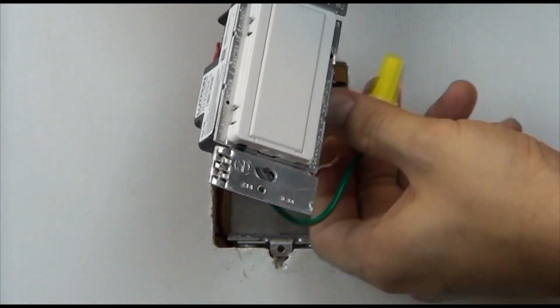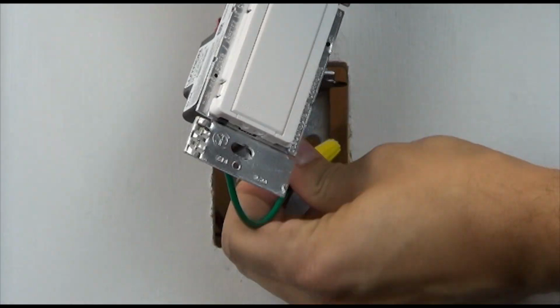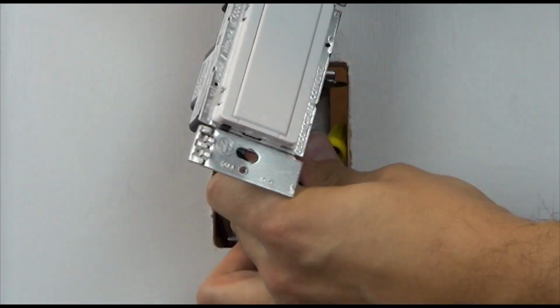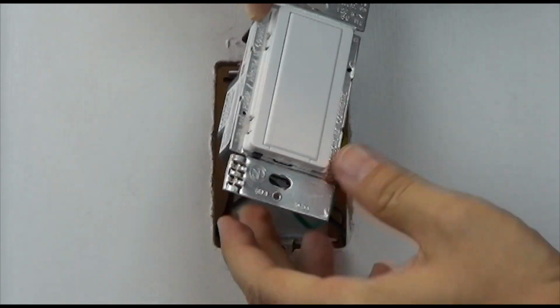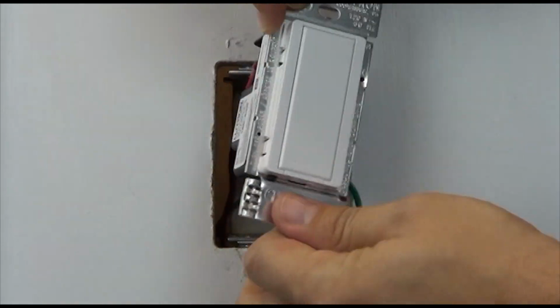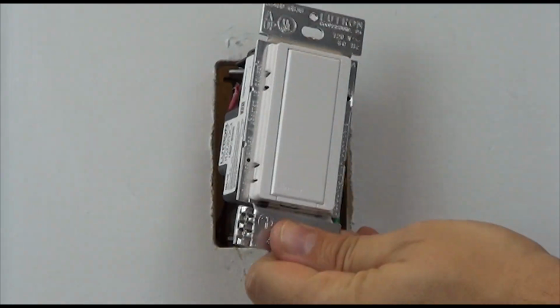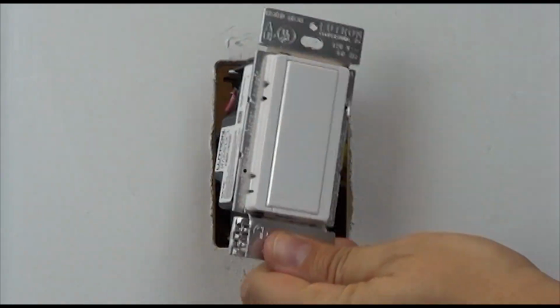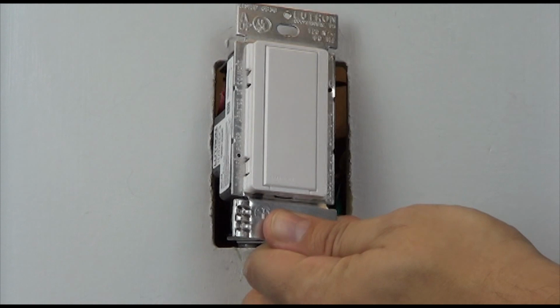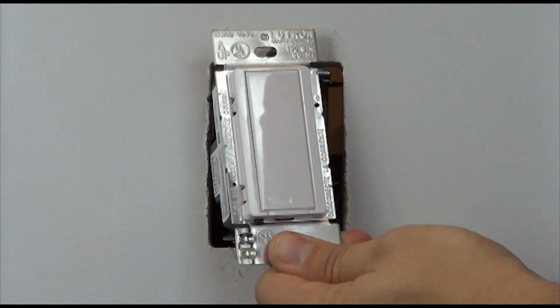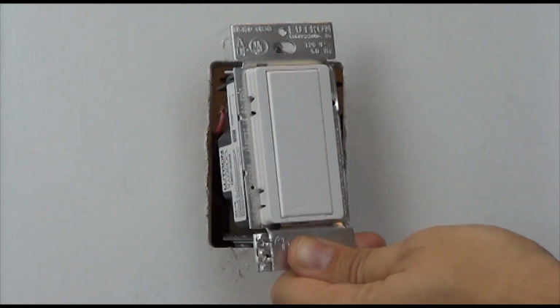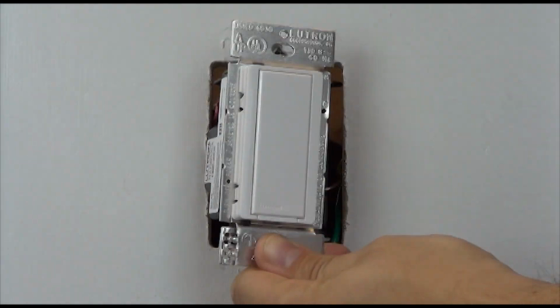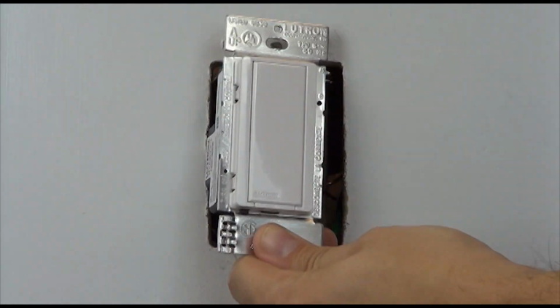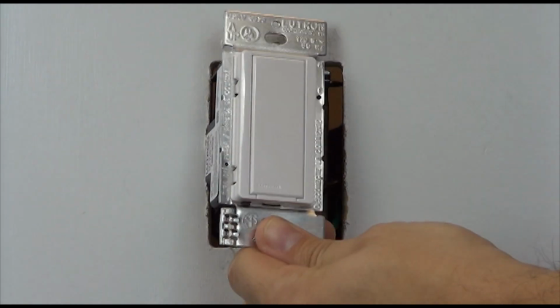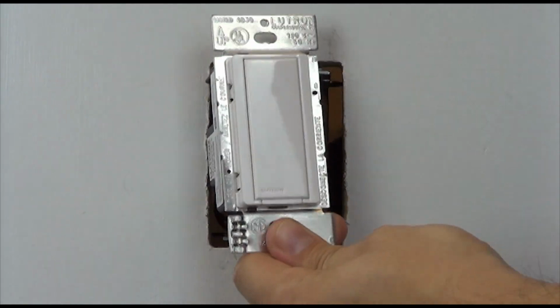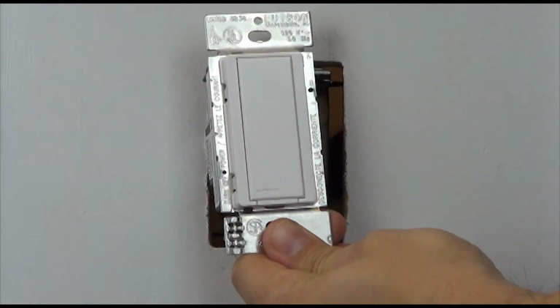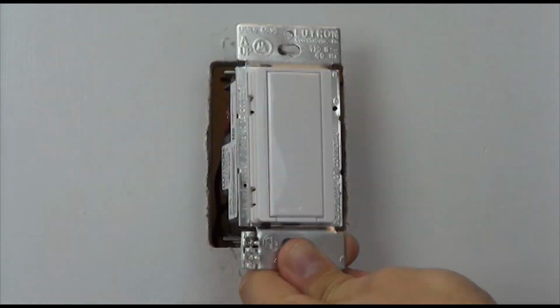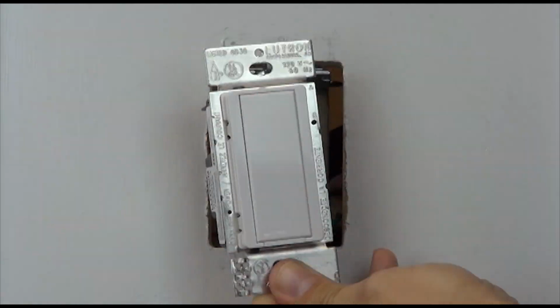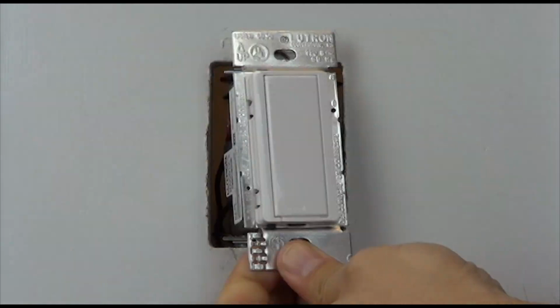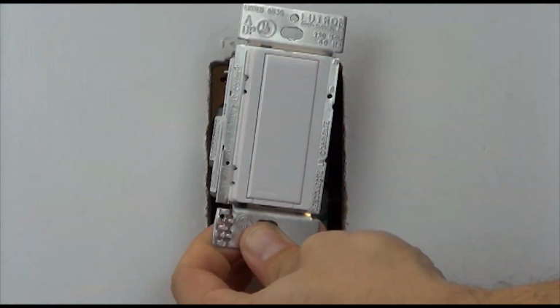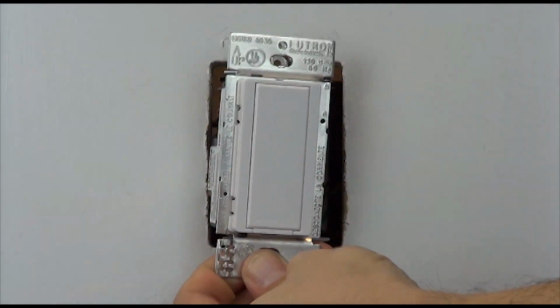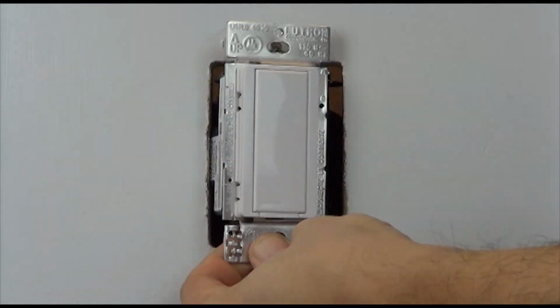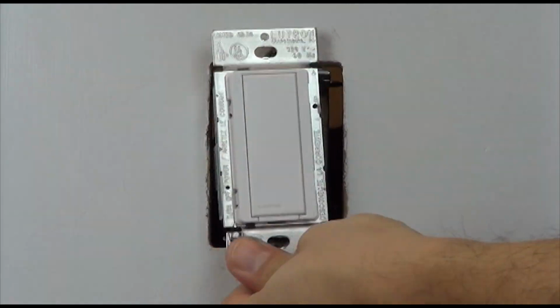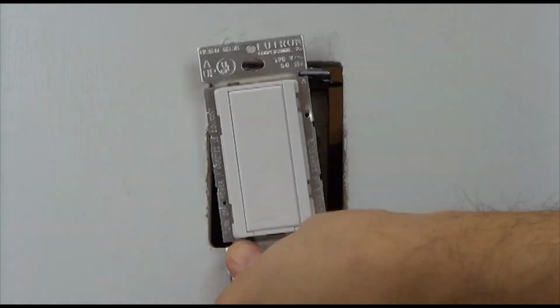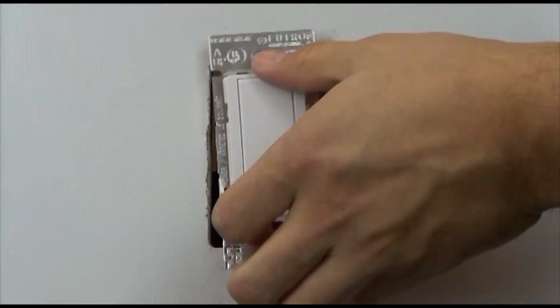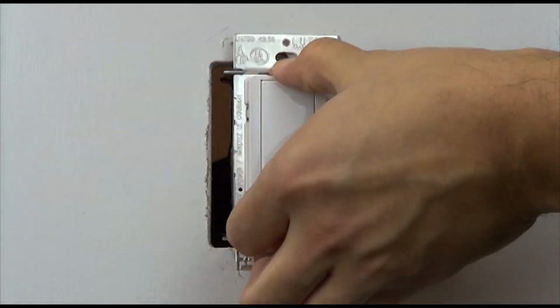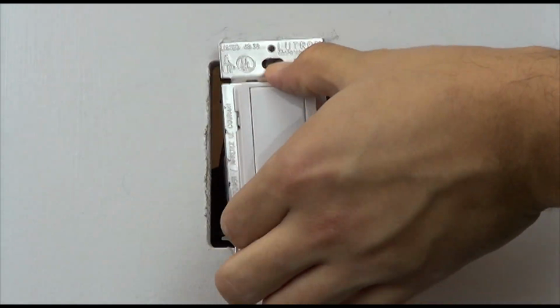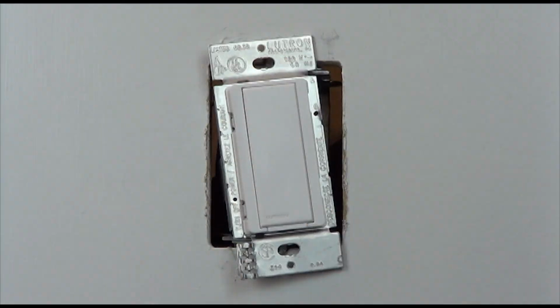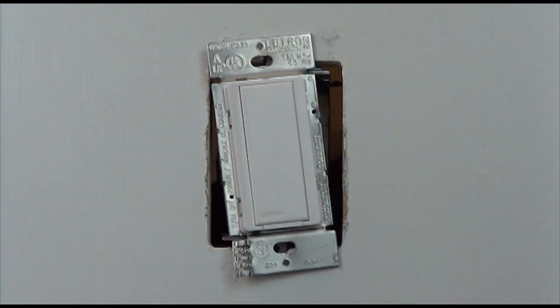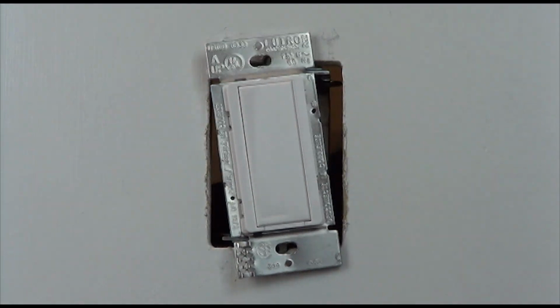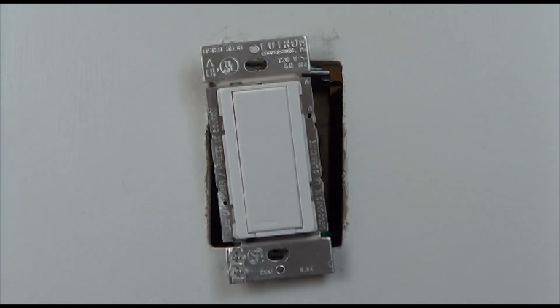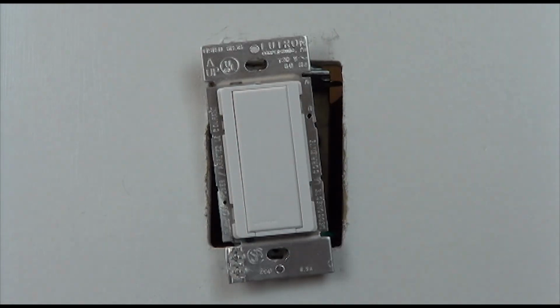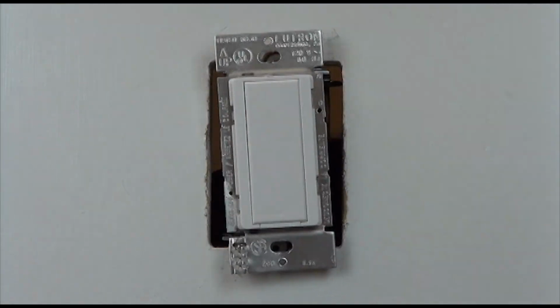Place the accessory switch in the wall and install the wall plate as shown.